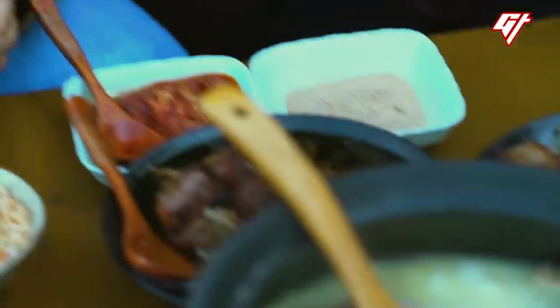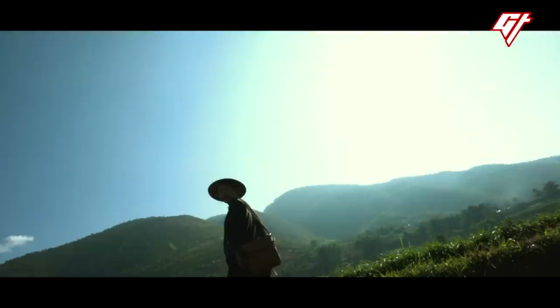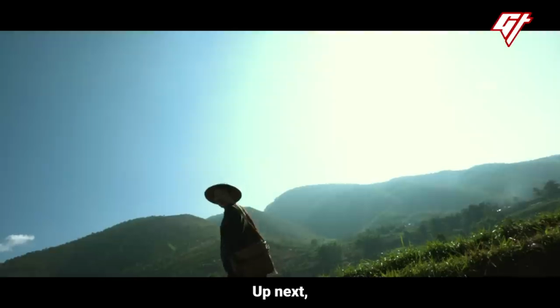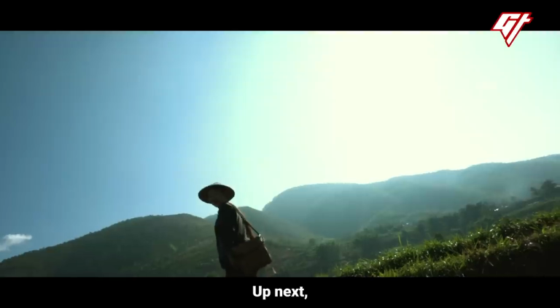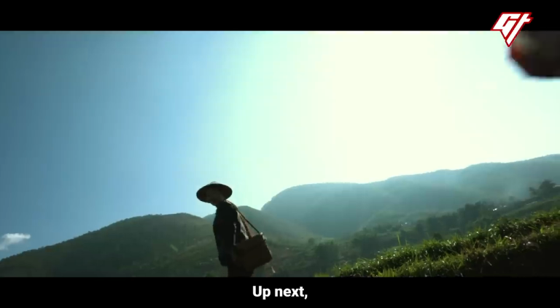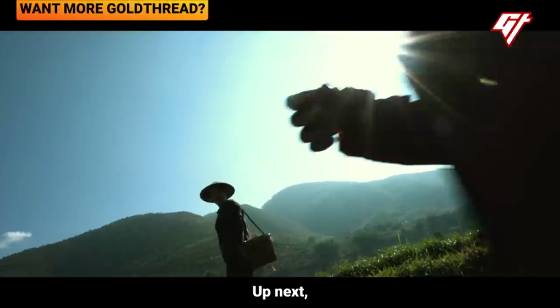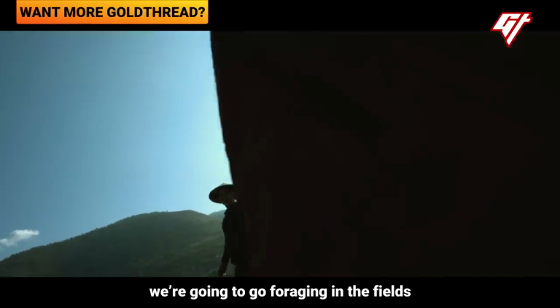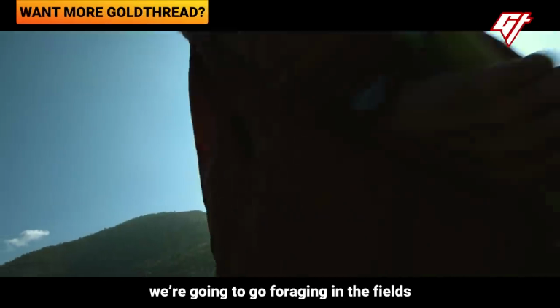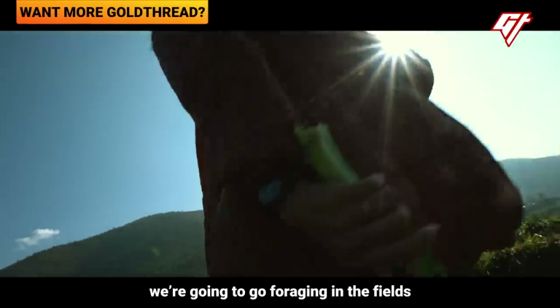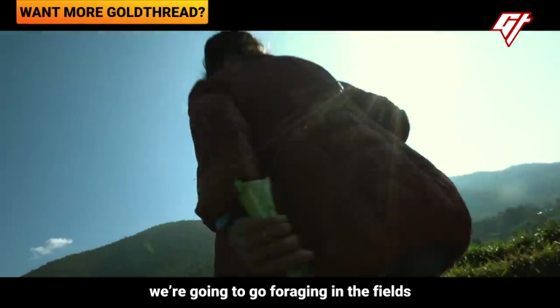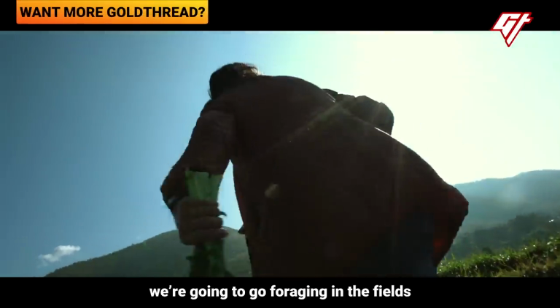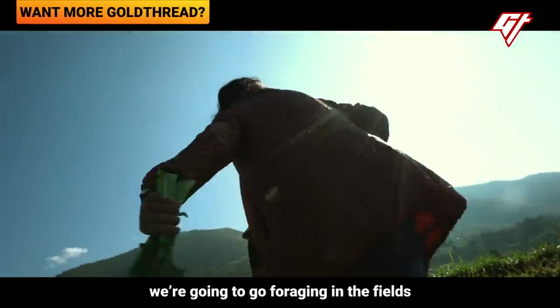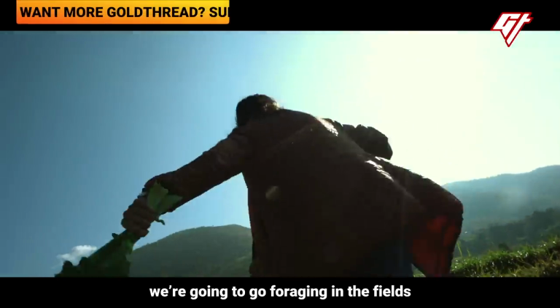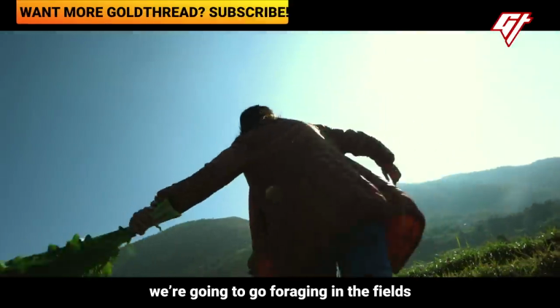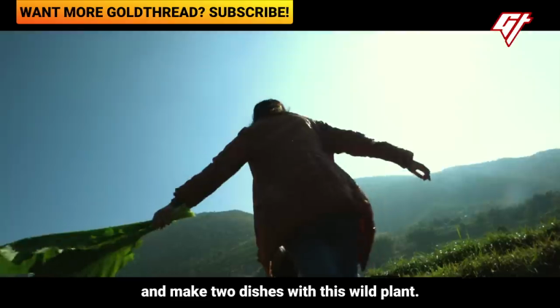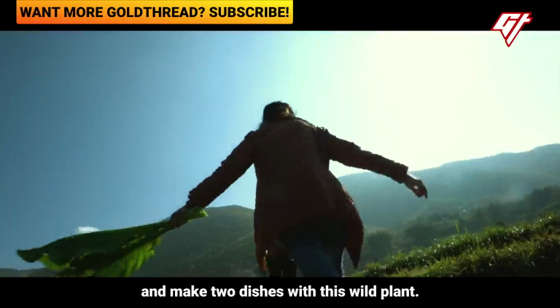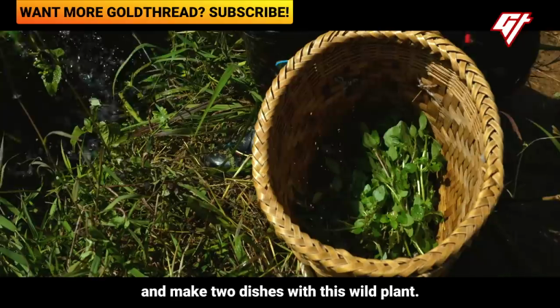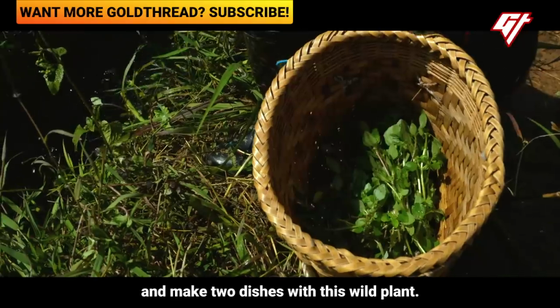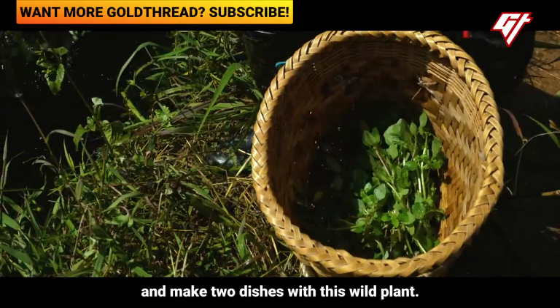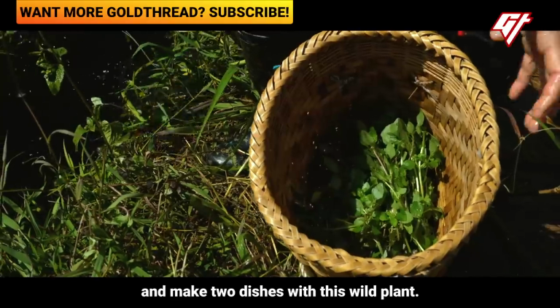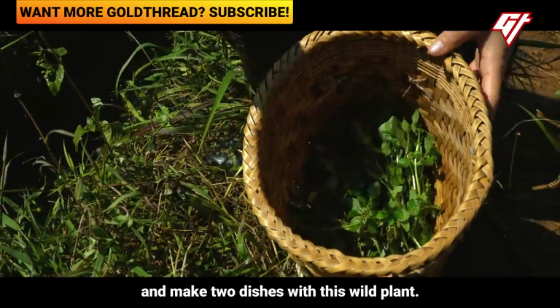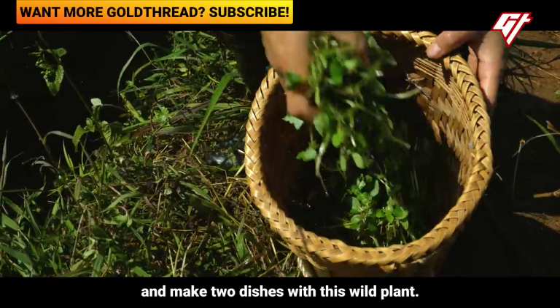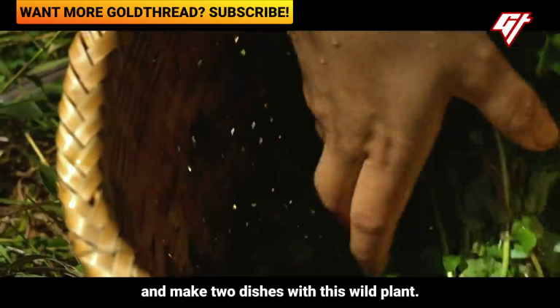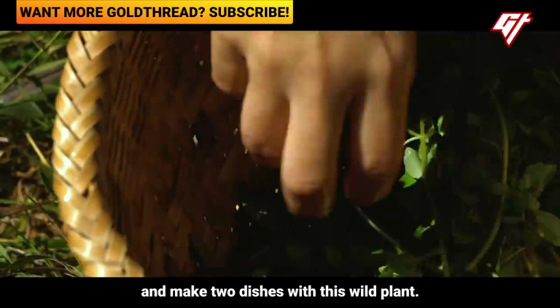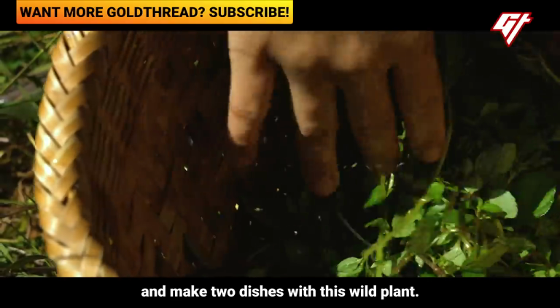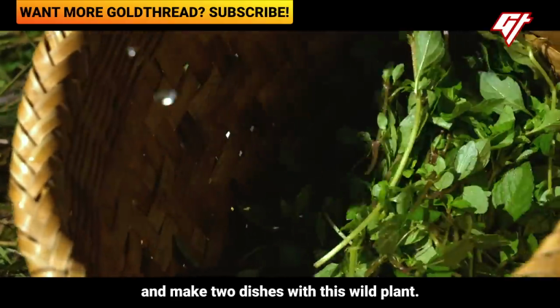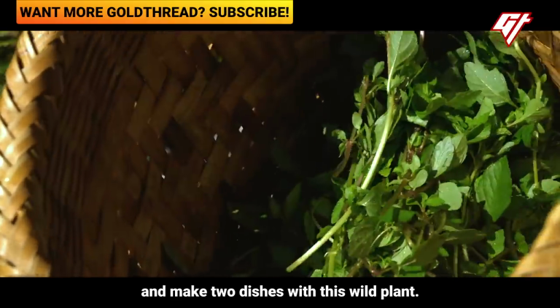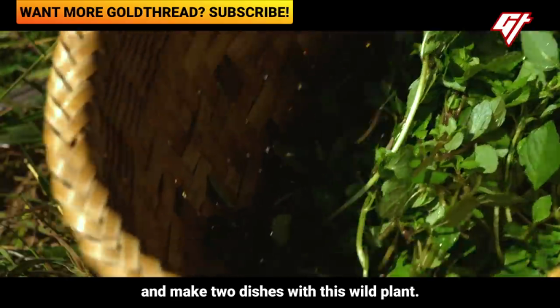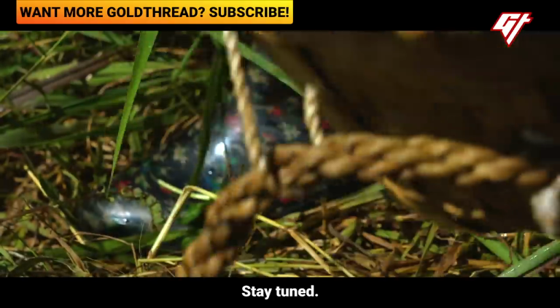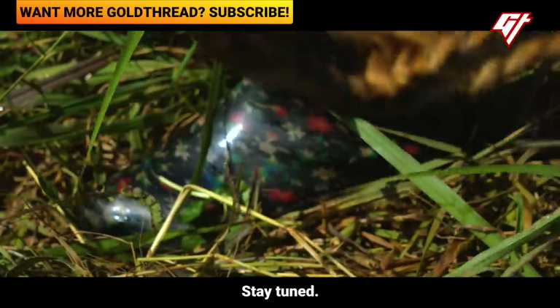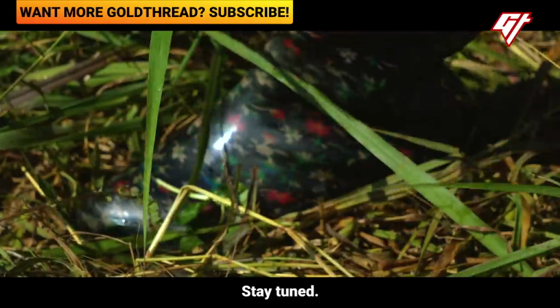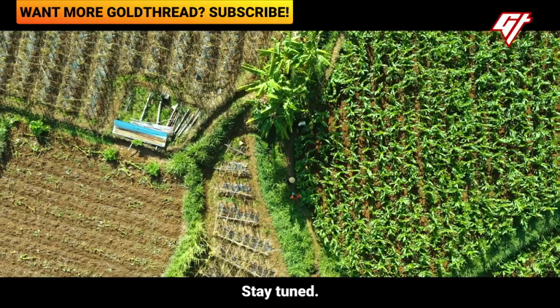Up next, we're going to go foraging in the fields and make two dishes with this wild plant. Stay tuned.